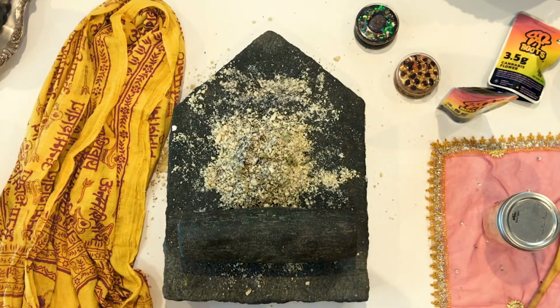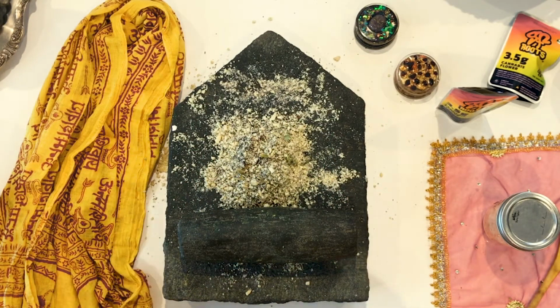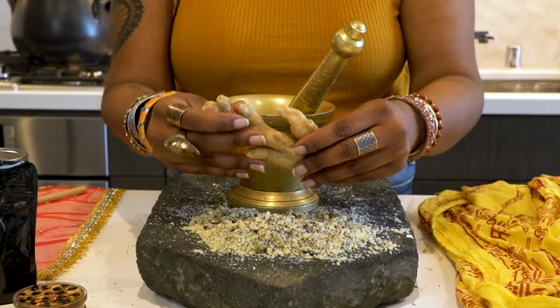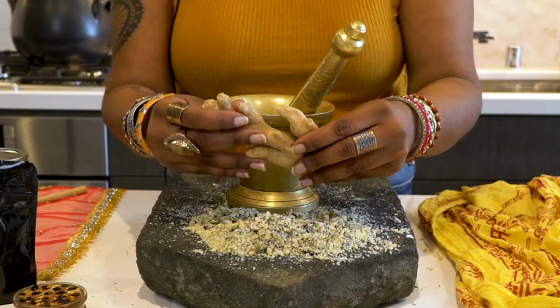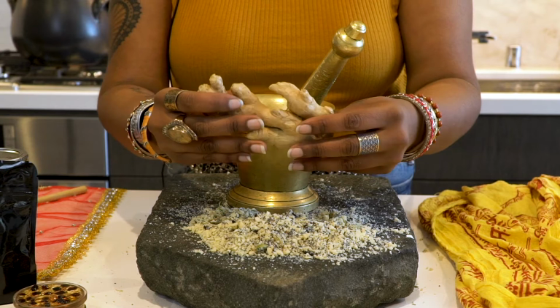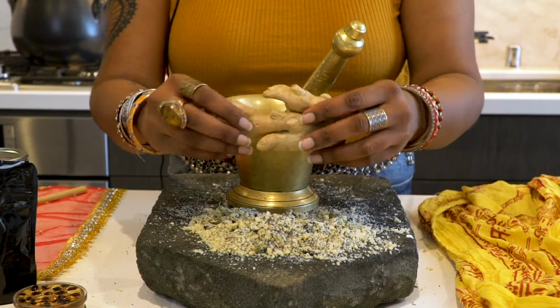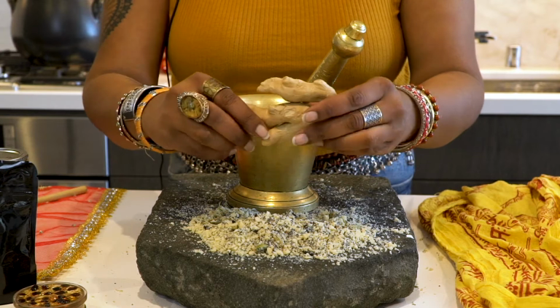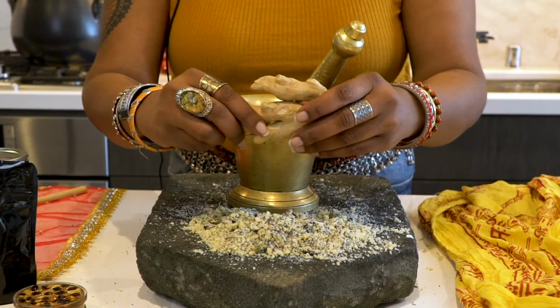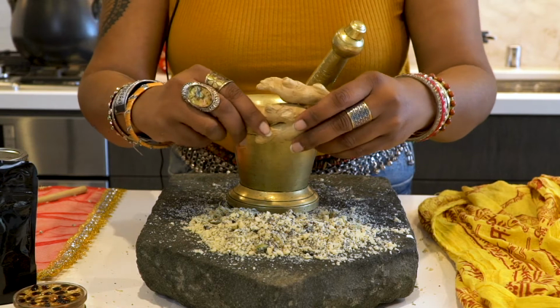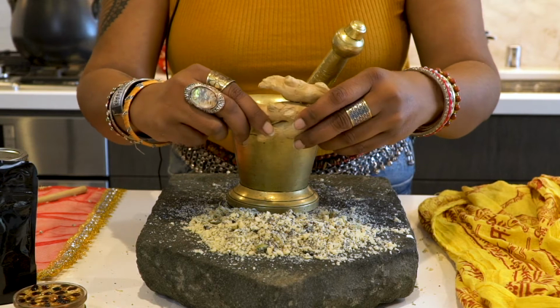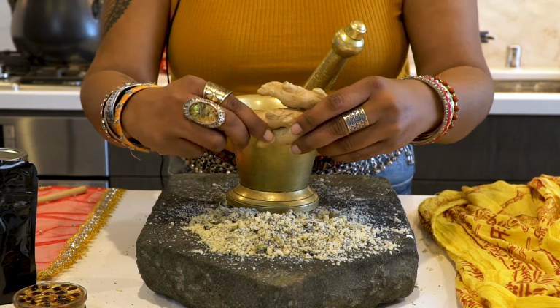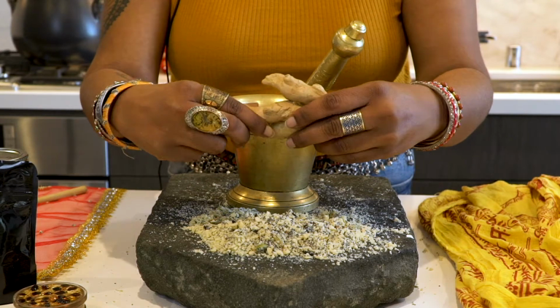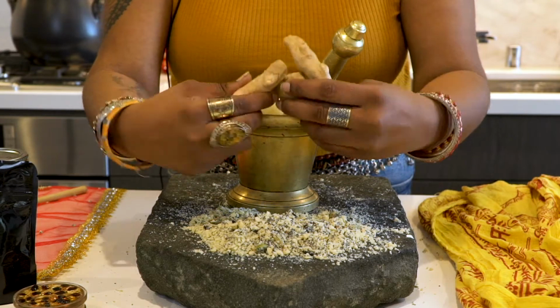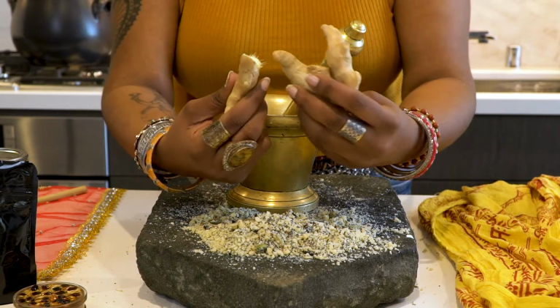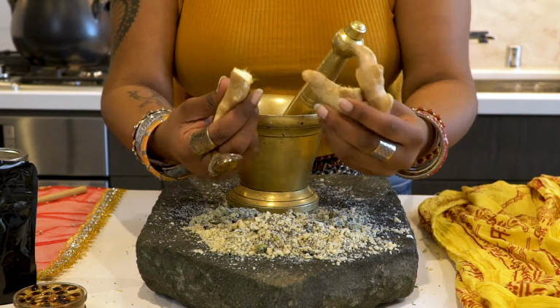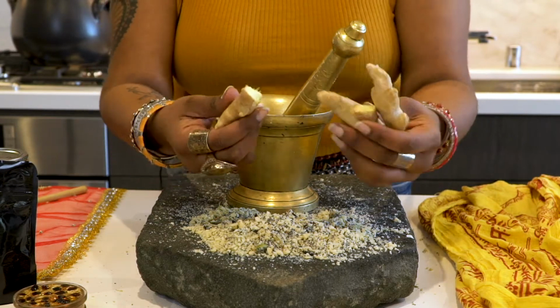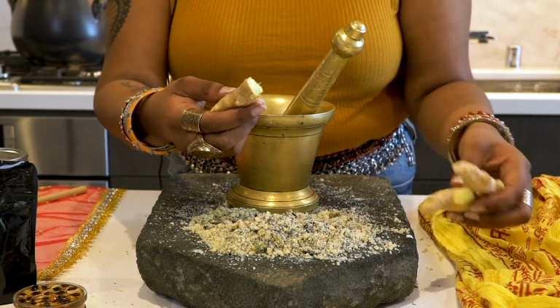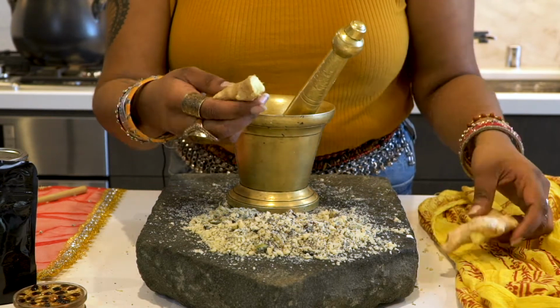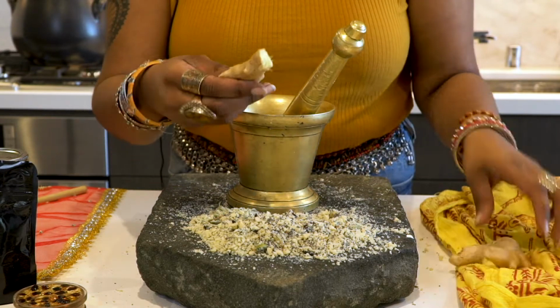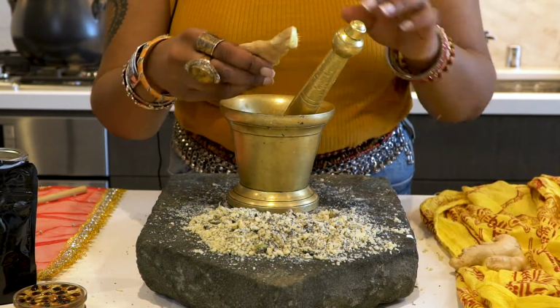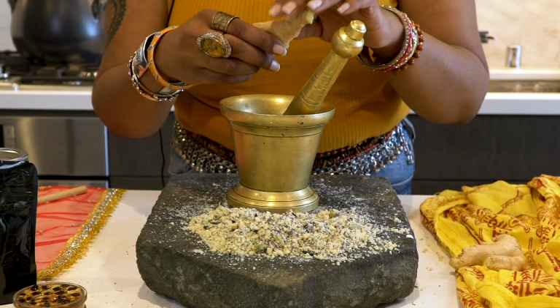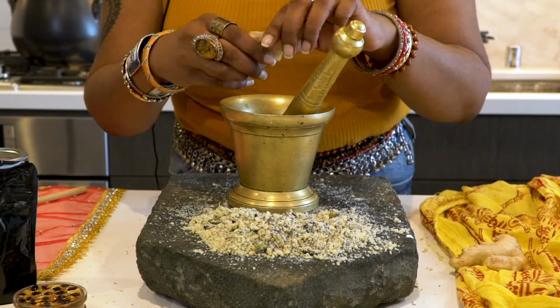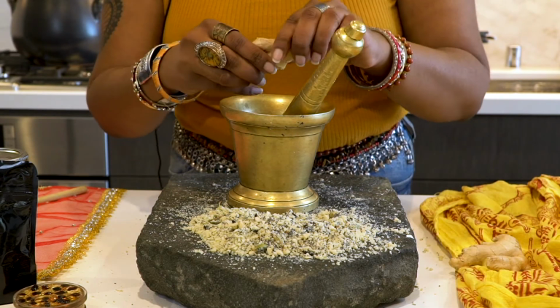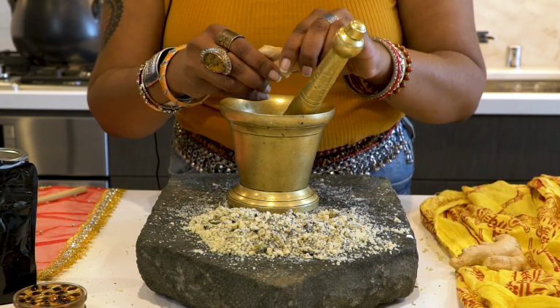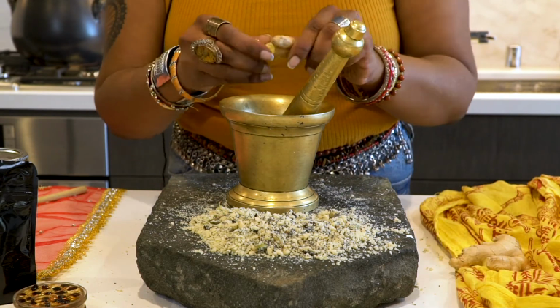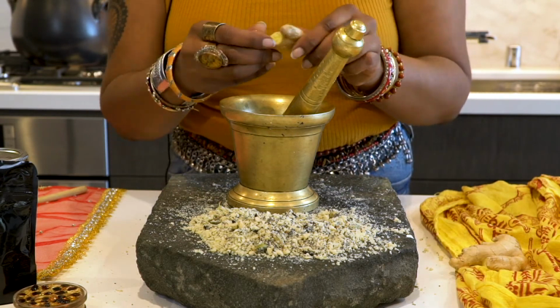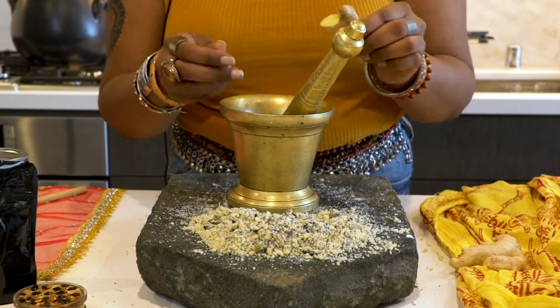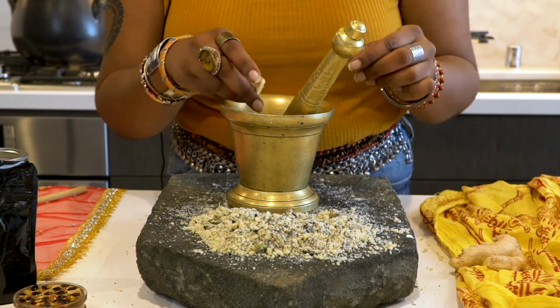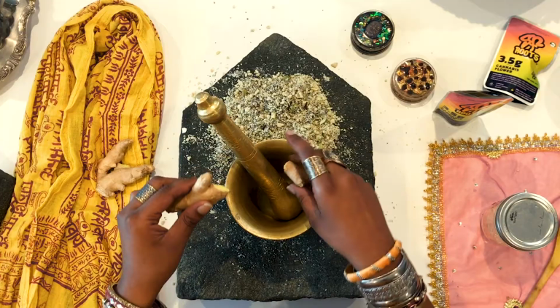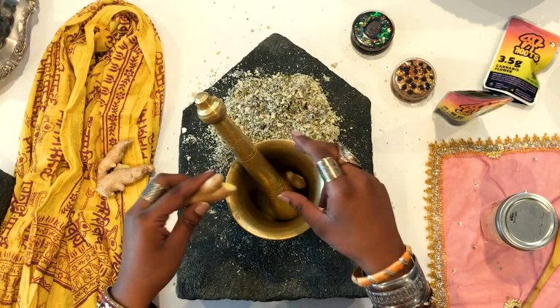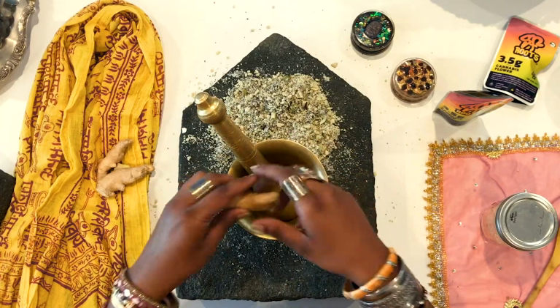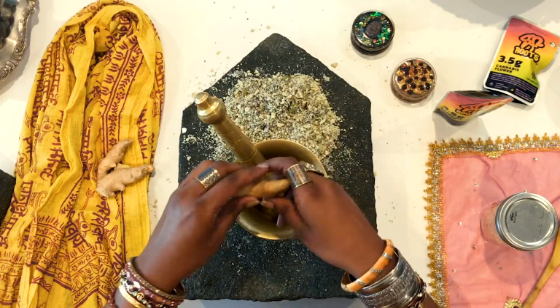The last thing we'll be adding is ginger. You can use fresh ginger or powdered ginger.